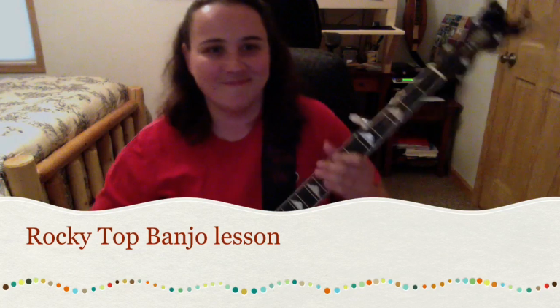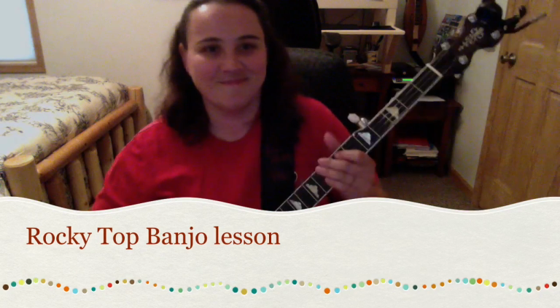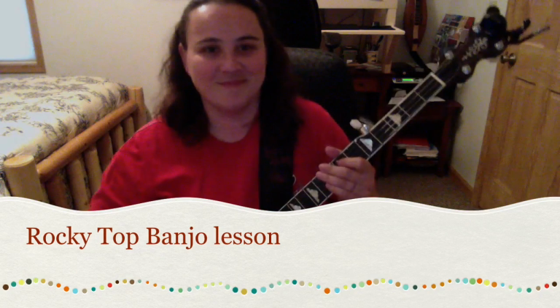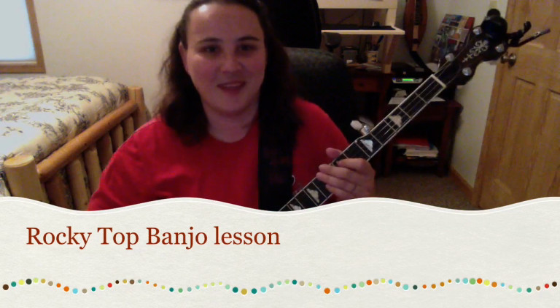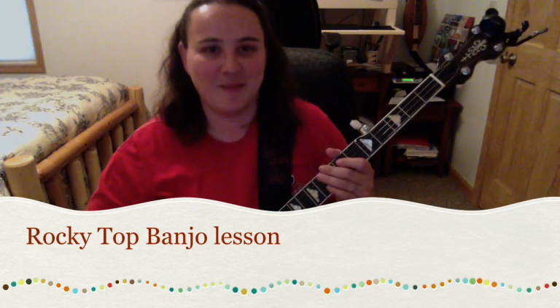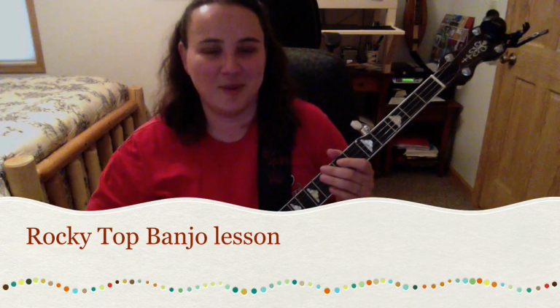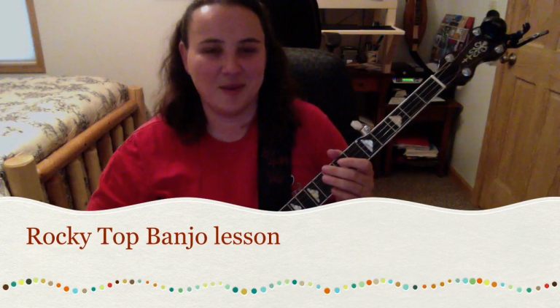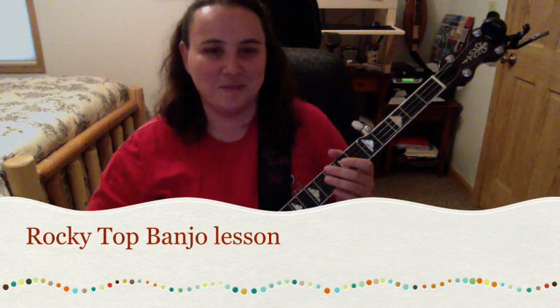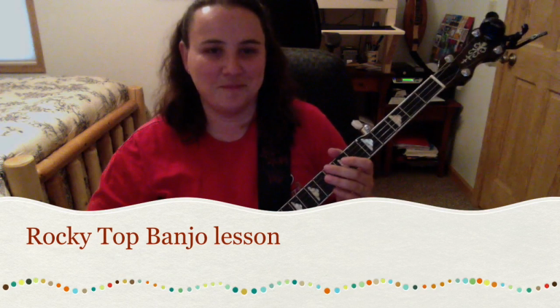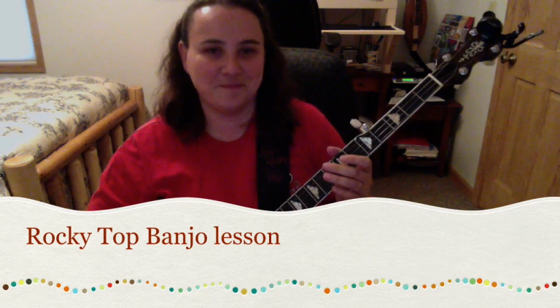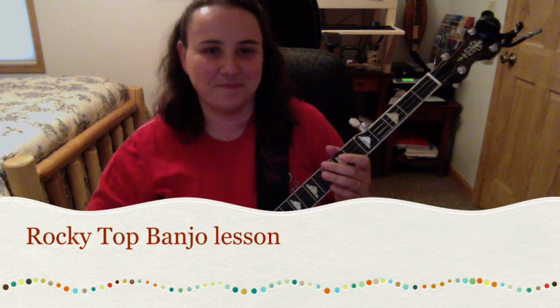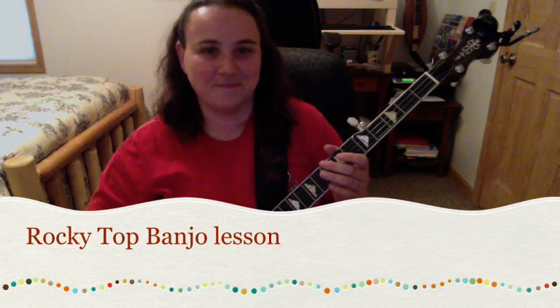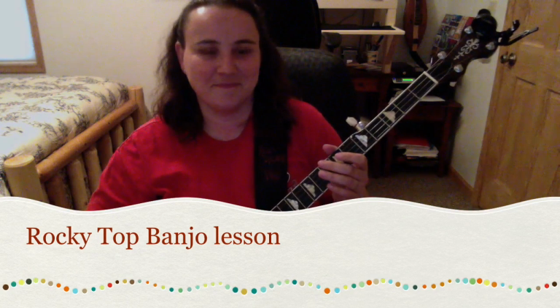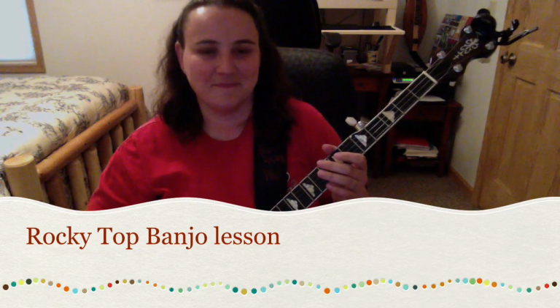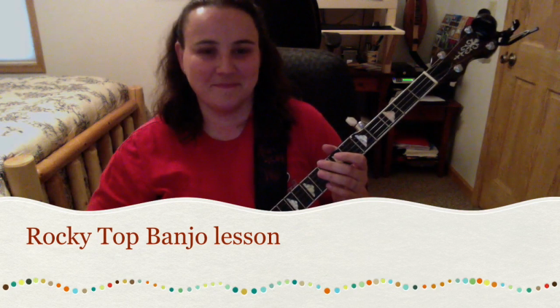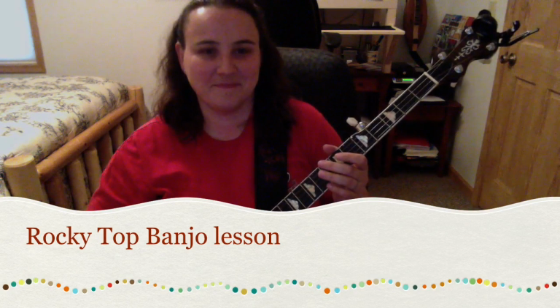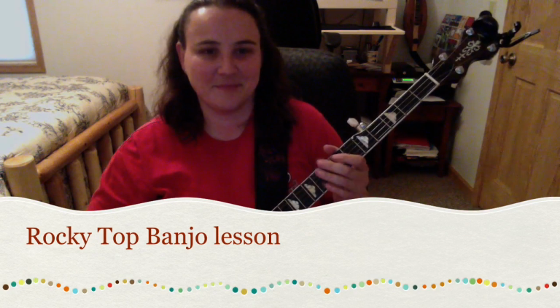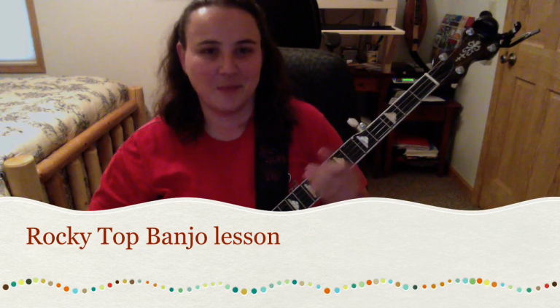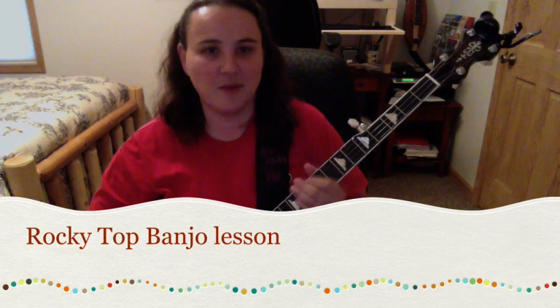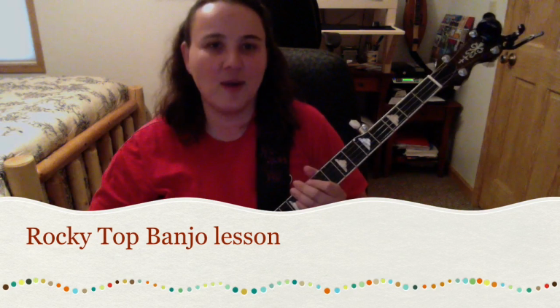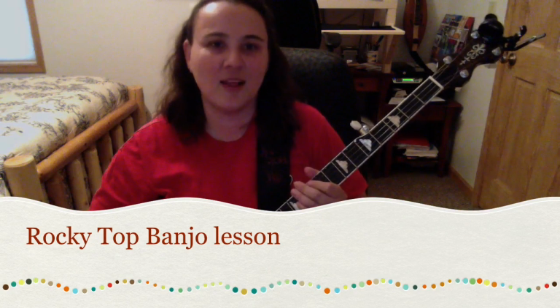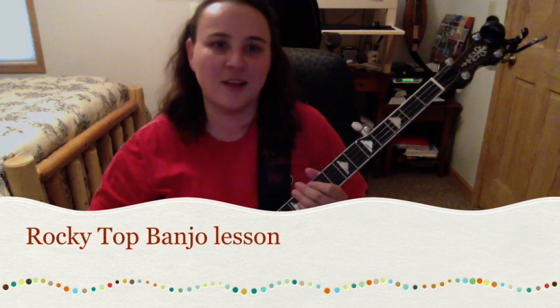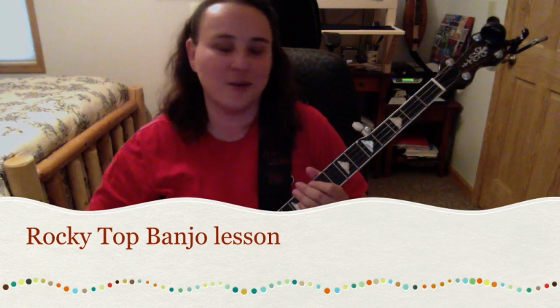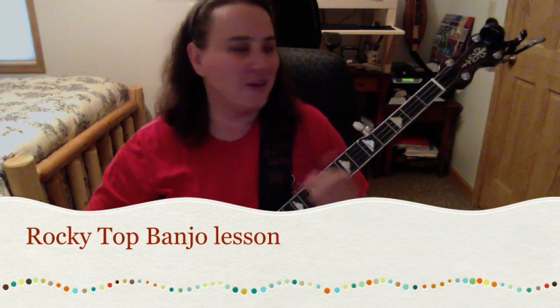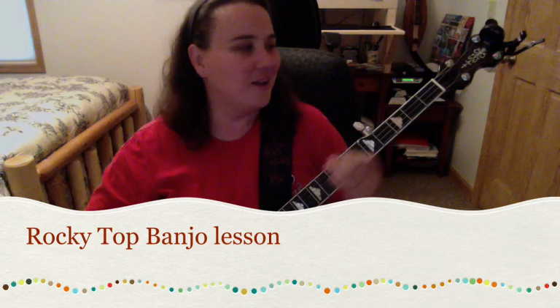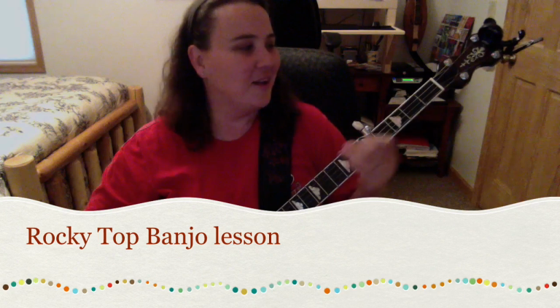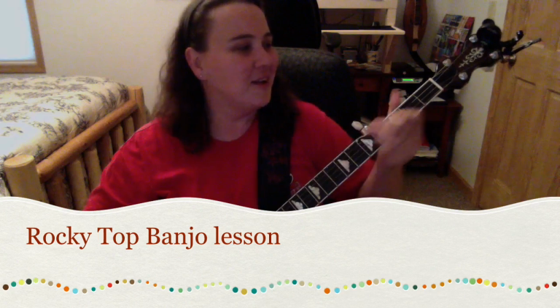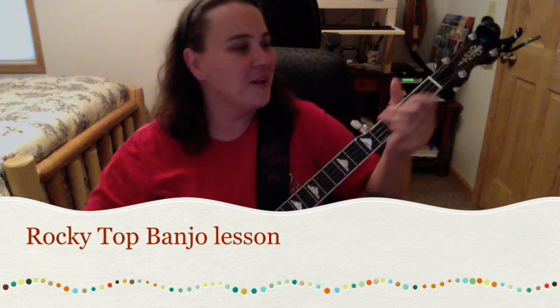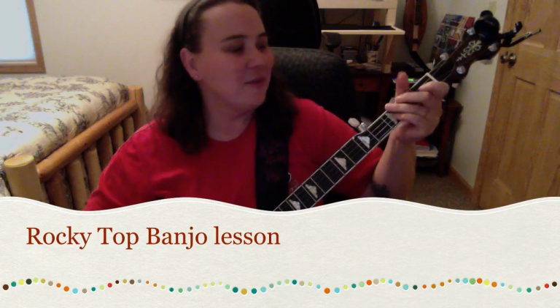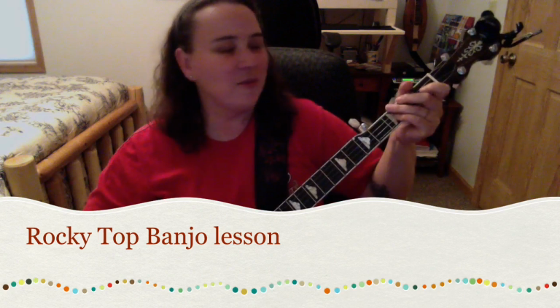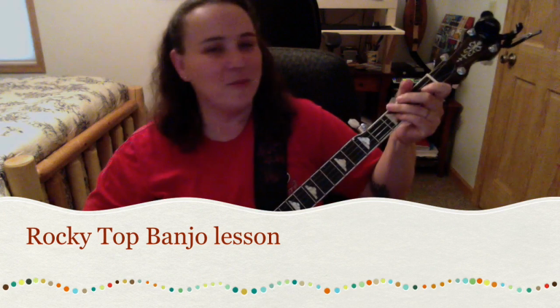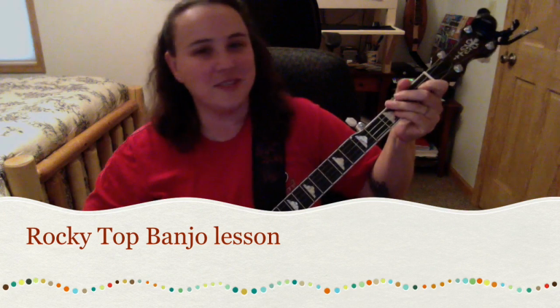Hey everybody. It's been a while, I know. I've been real busy.